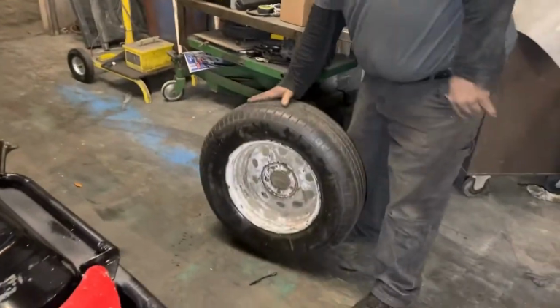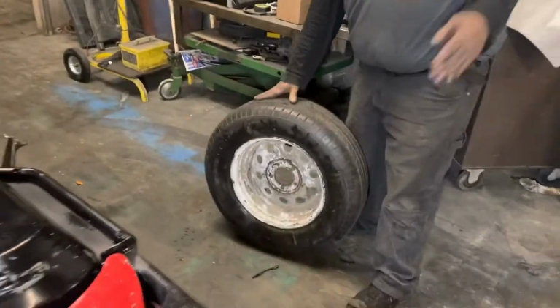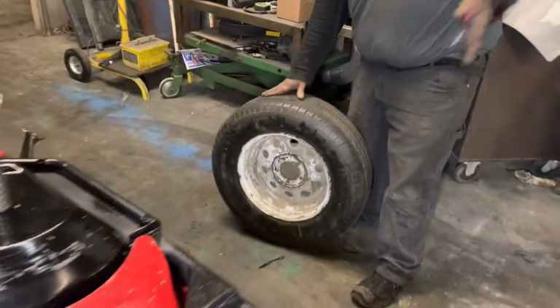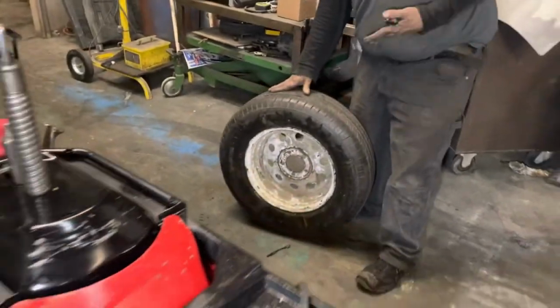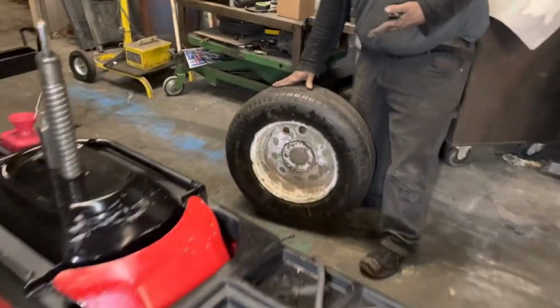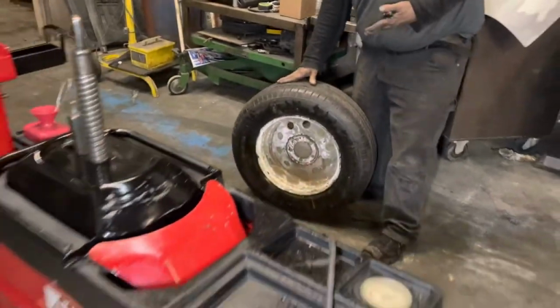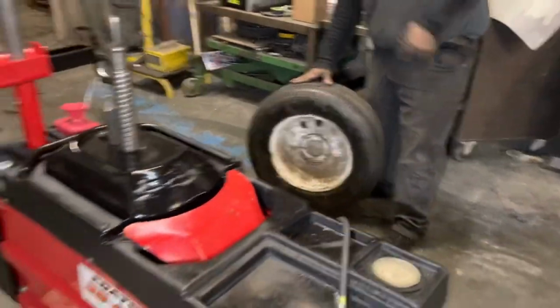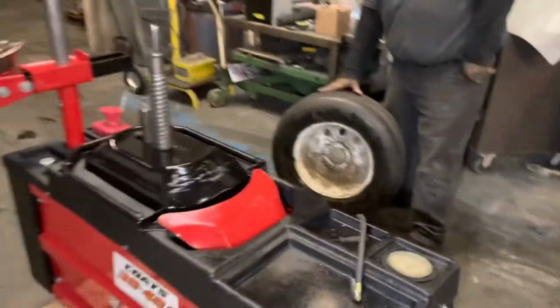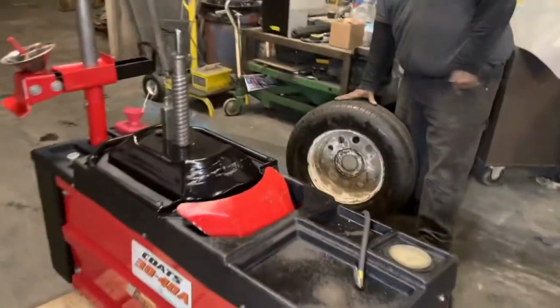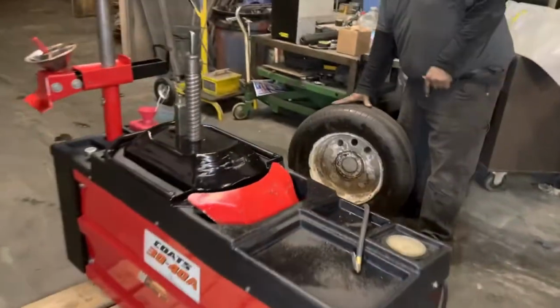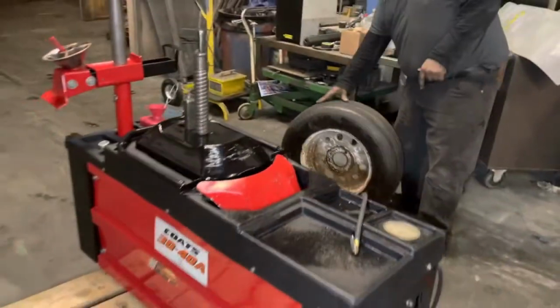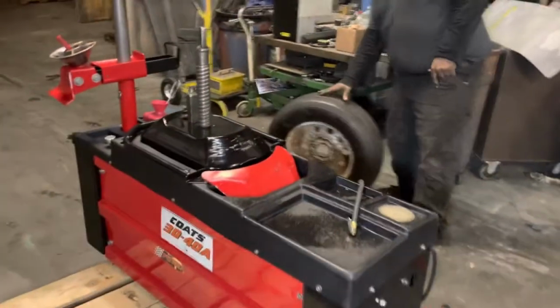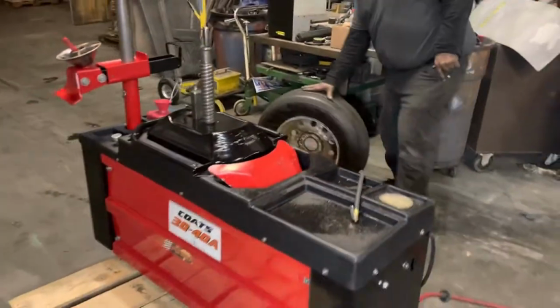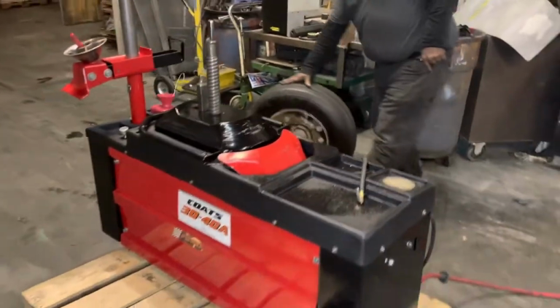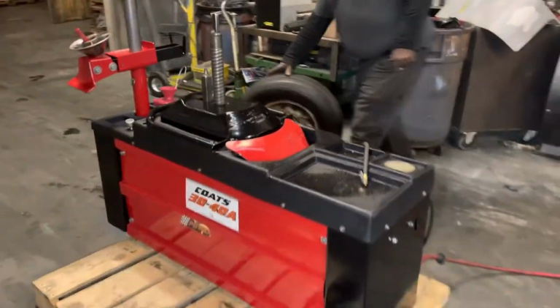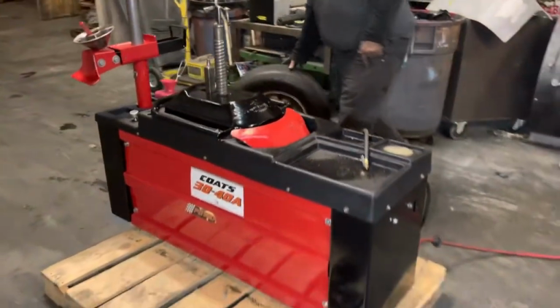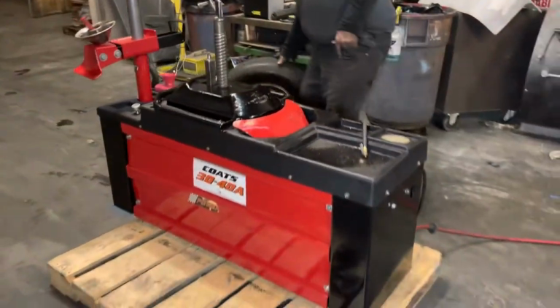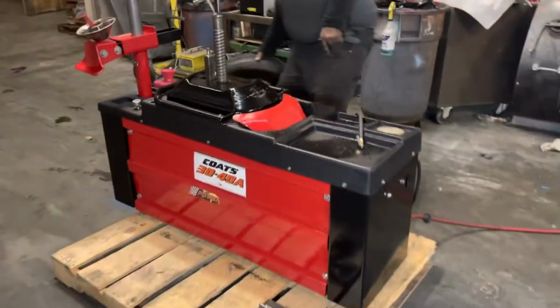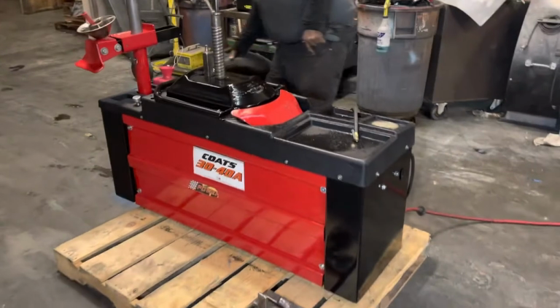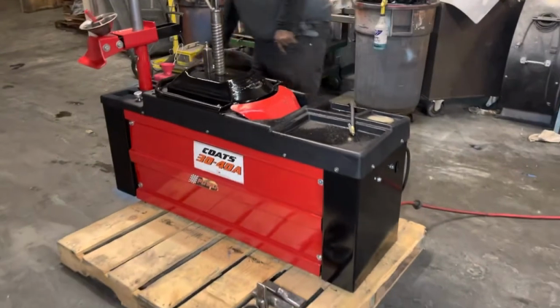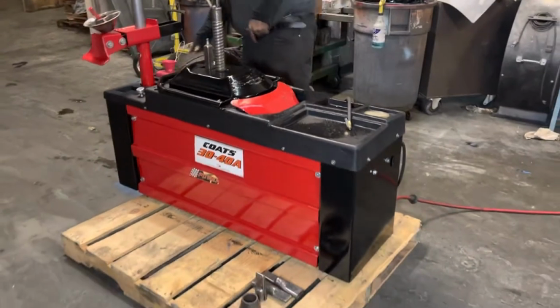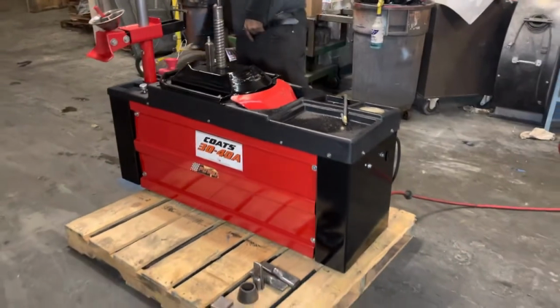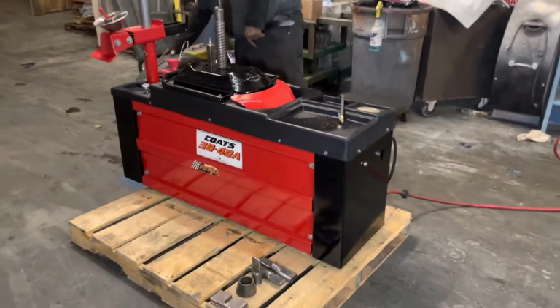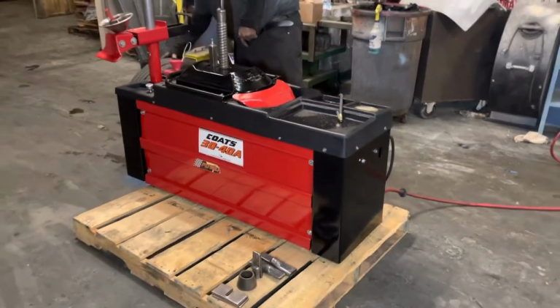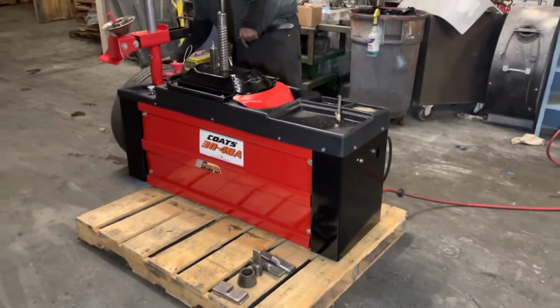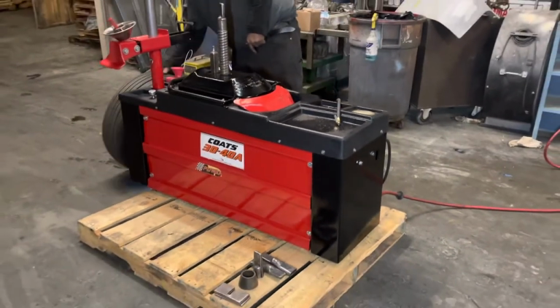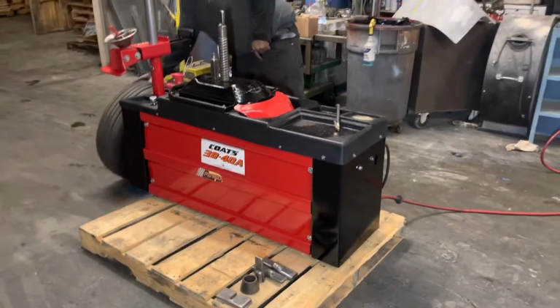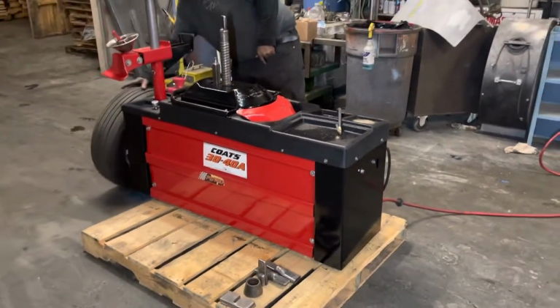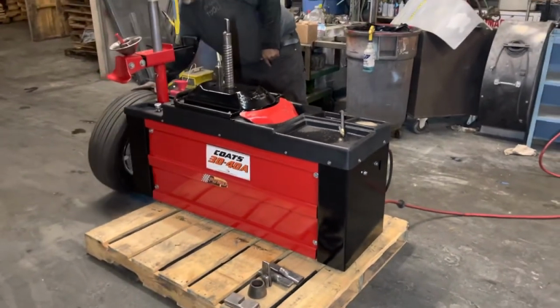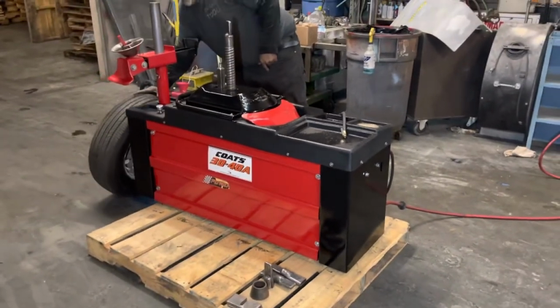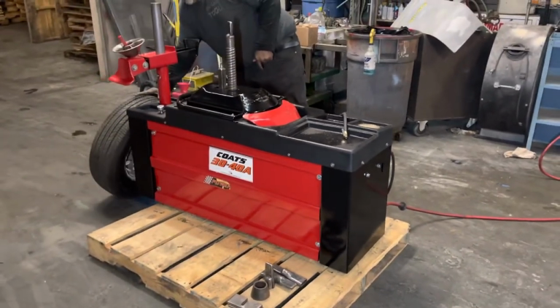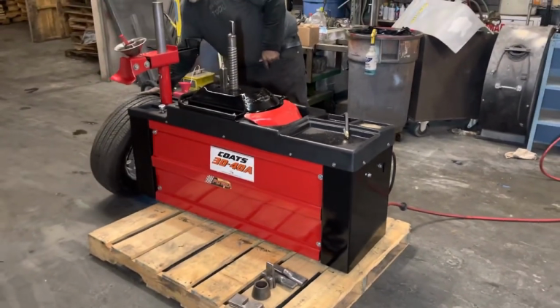Okay, that is the Coats 3040A Tire Changing Machine.